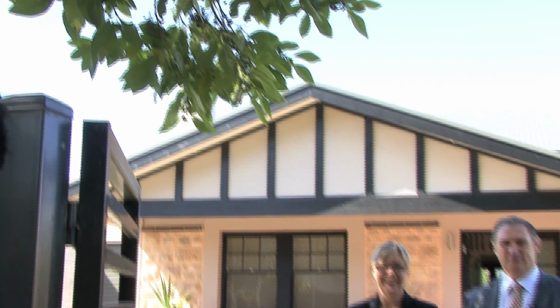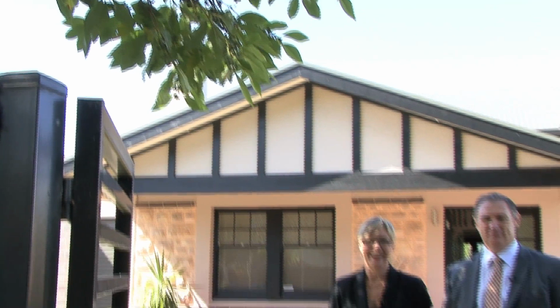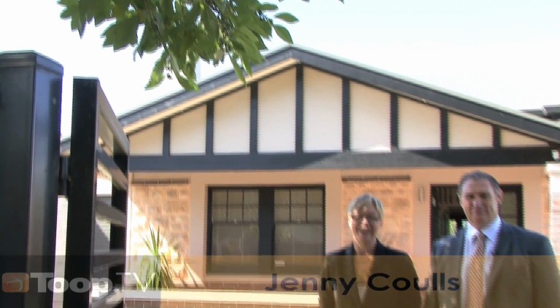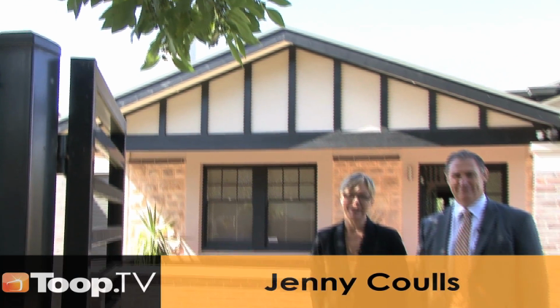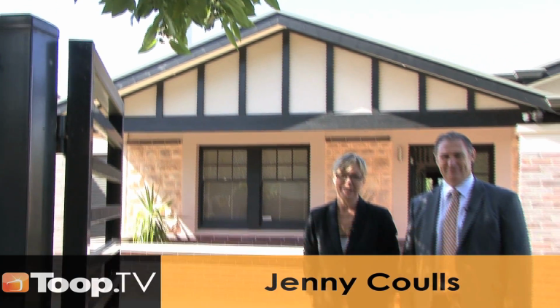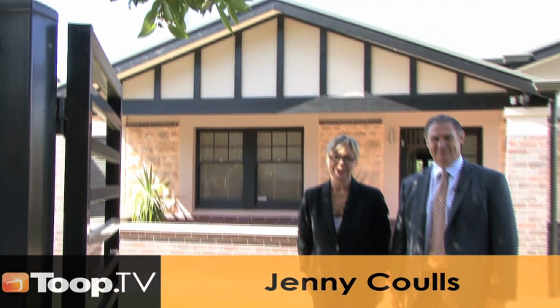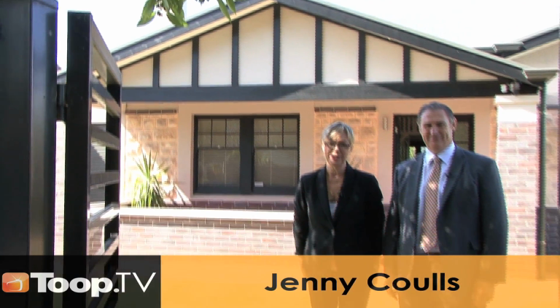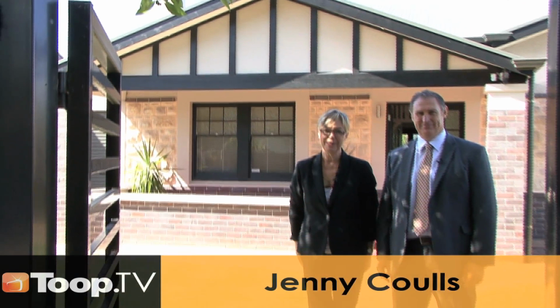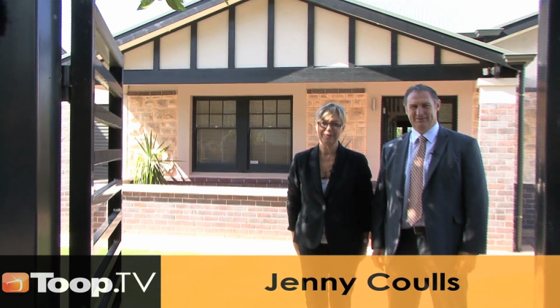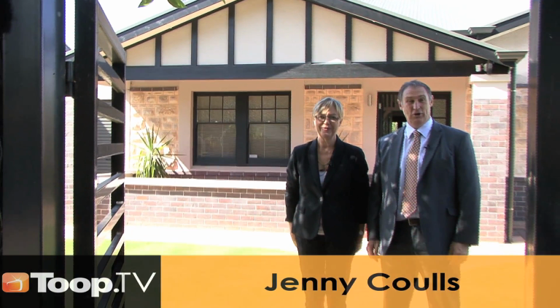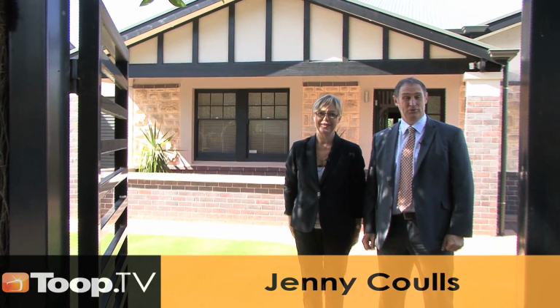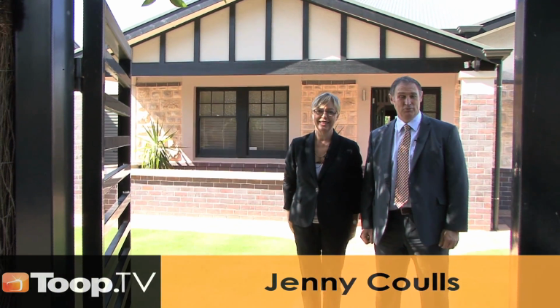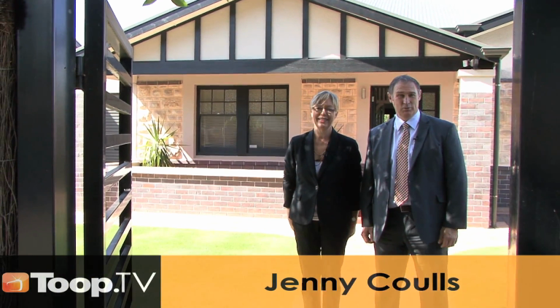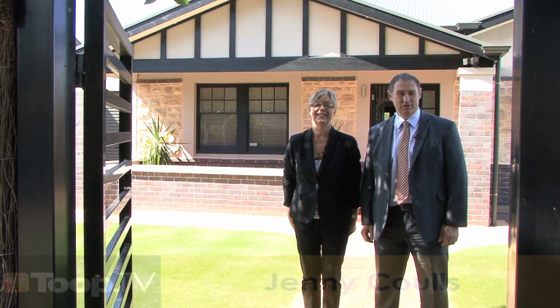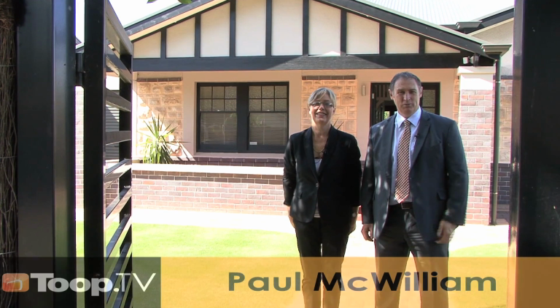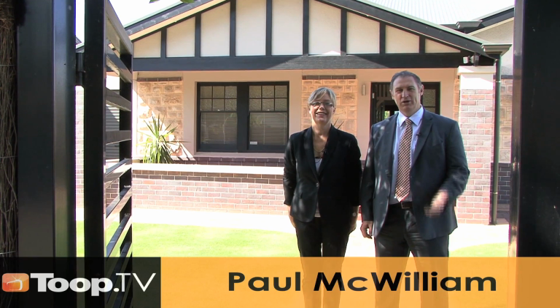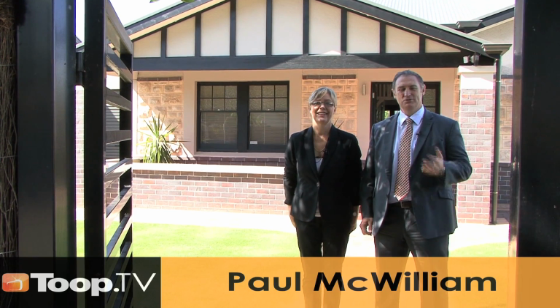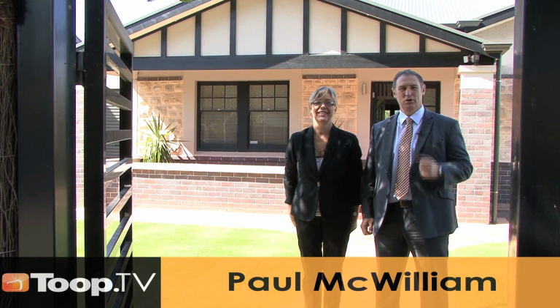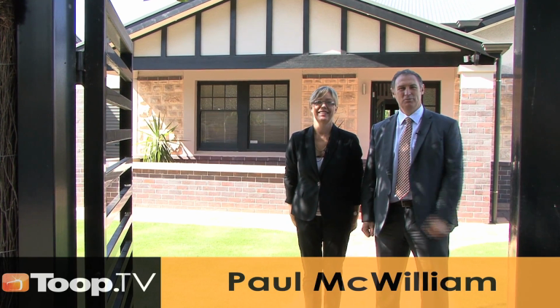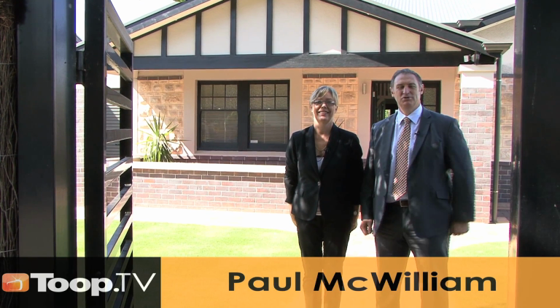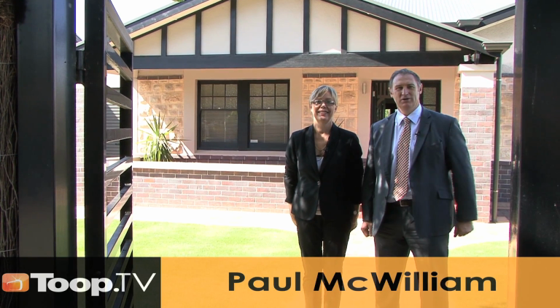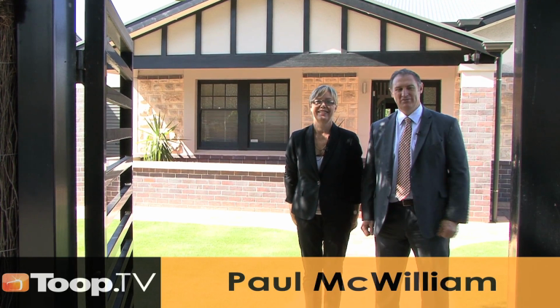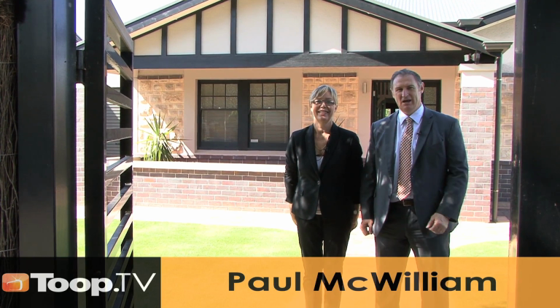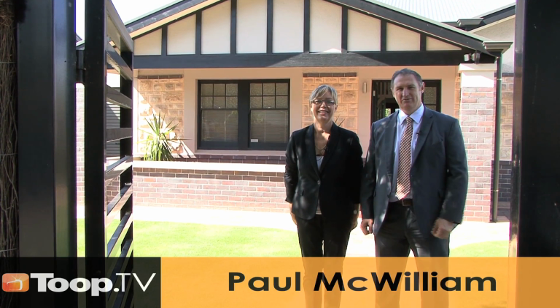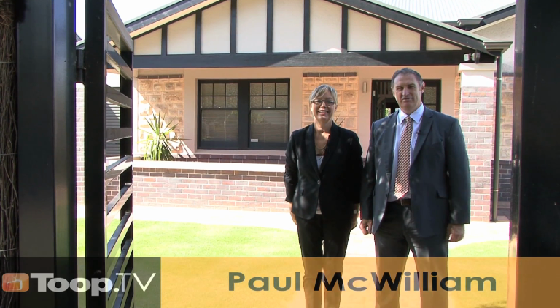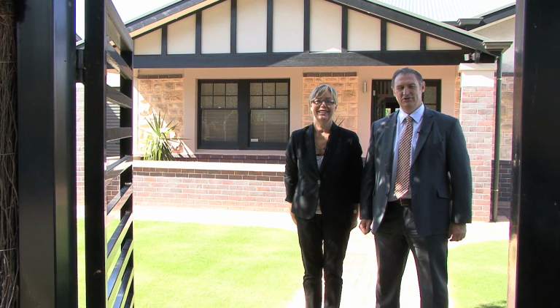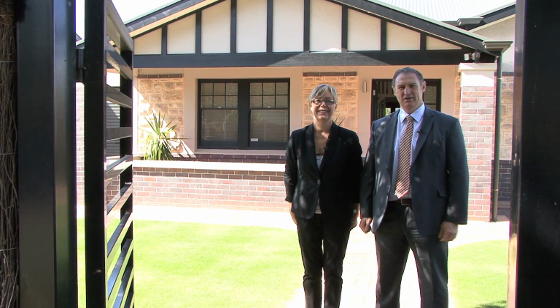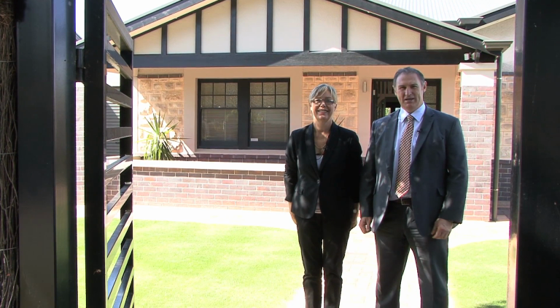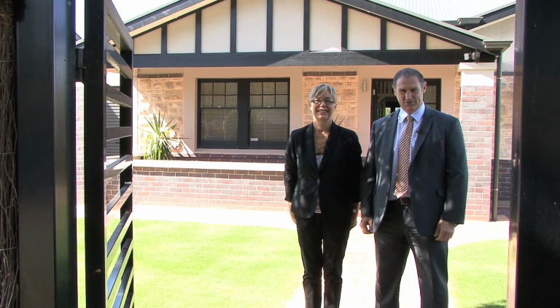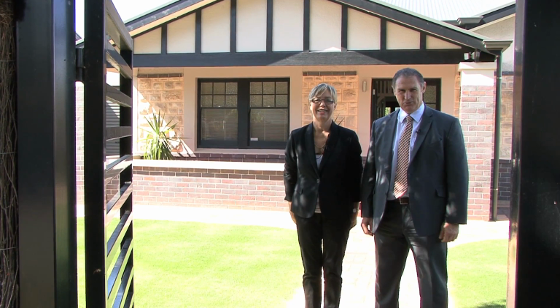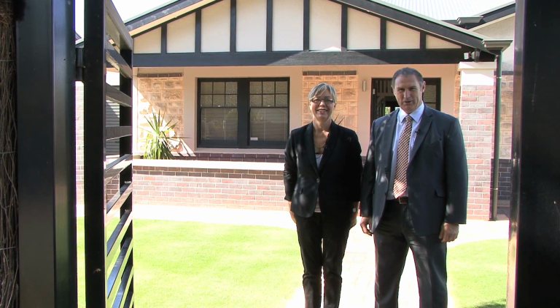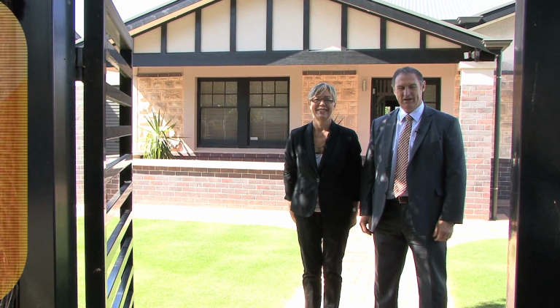Hi, I'm Jenny Couls and I'm Paul McWilliam, and we'd like to welcome you to 11 Ava Avenue here in Door Park.